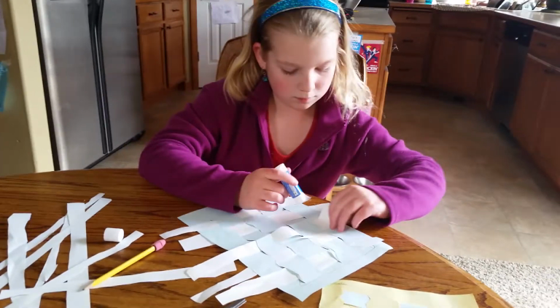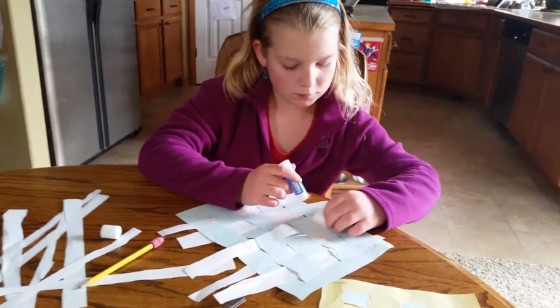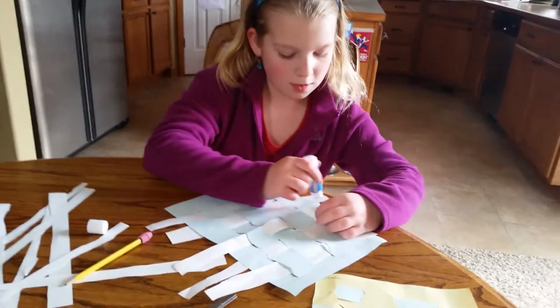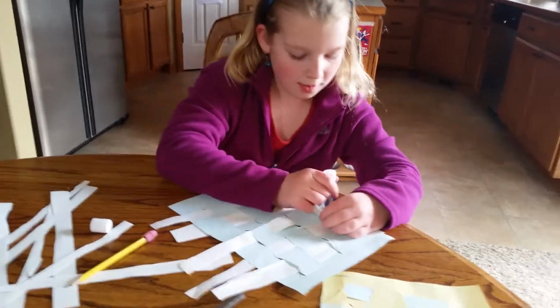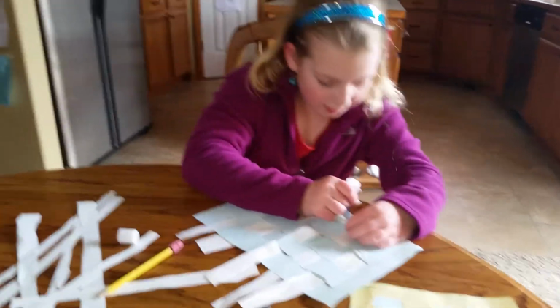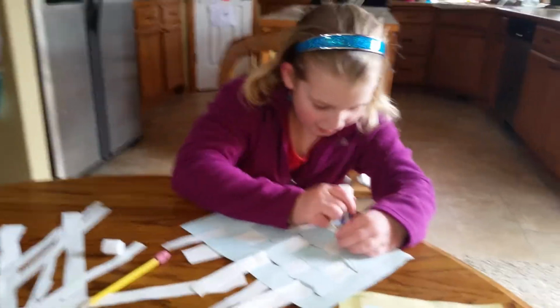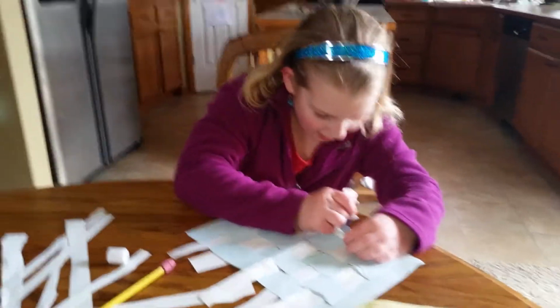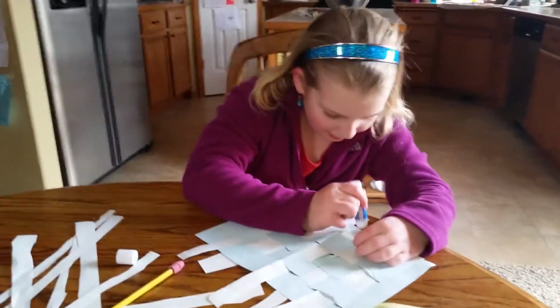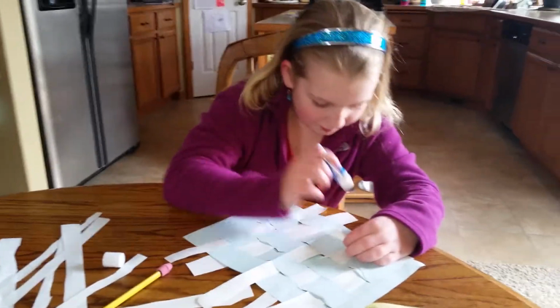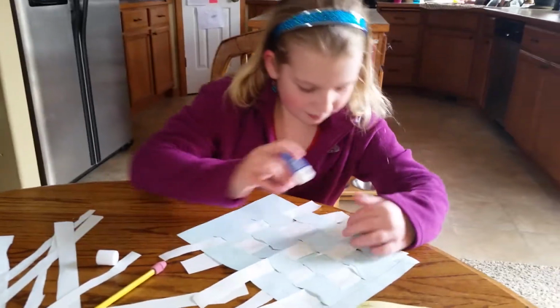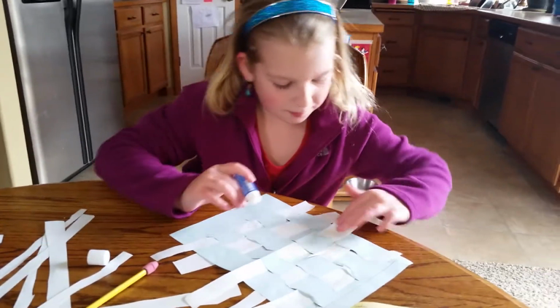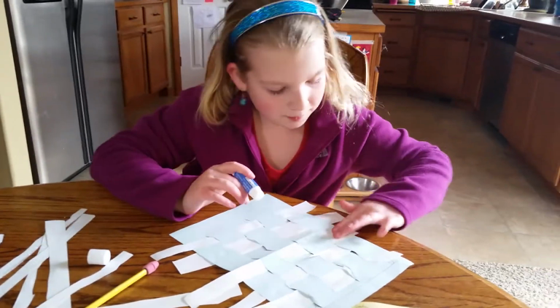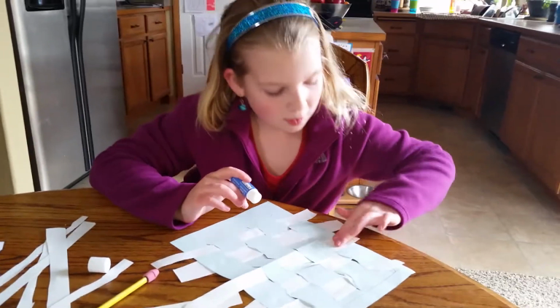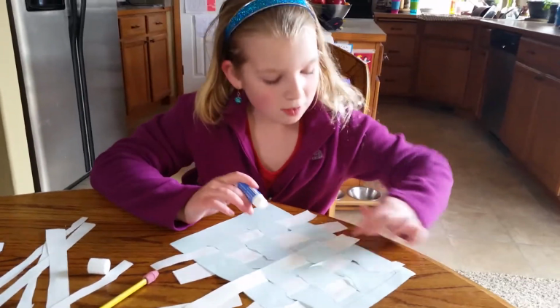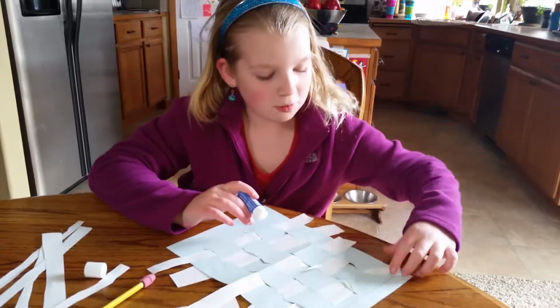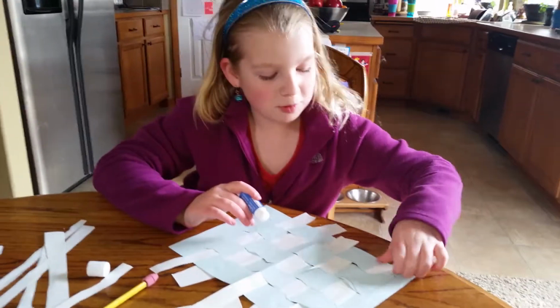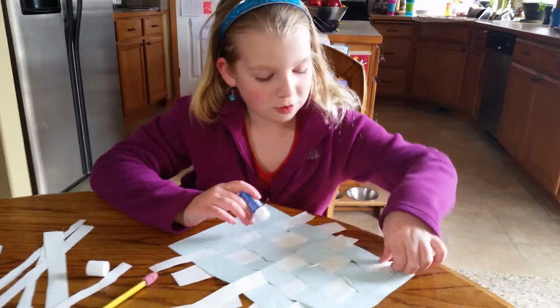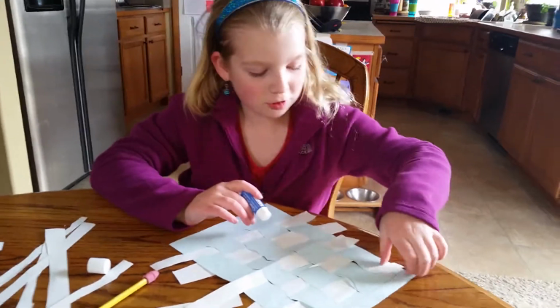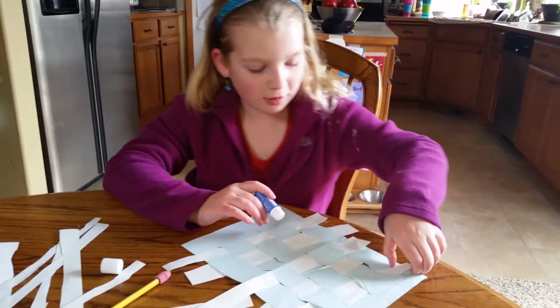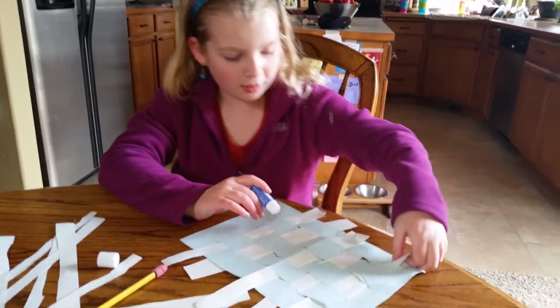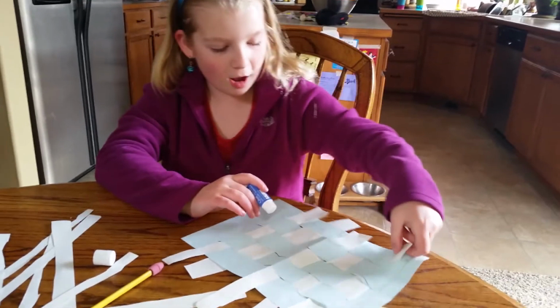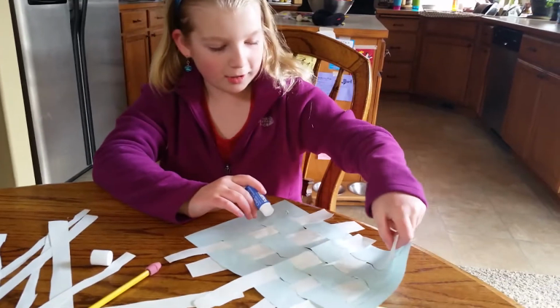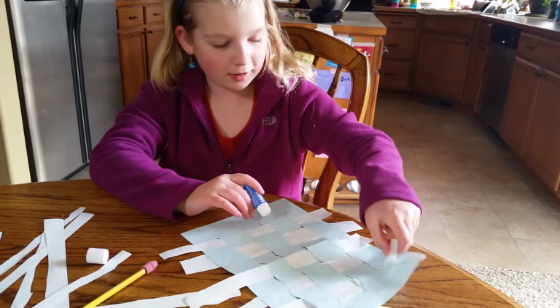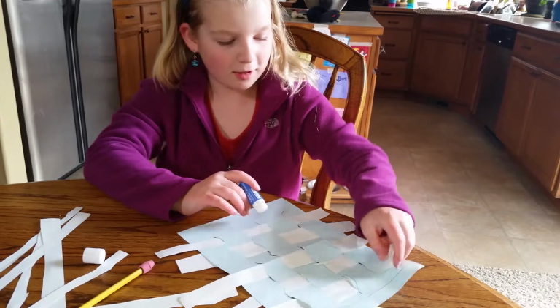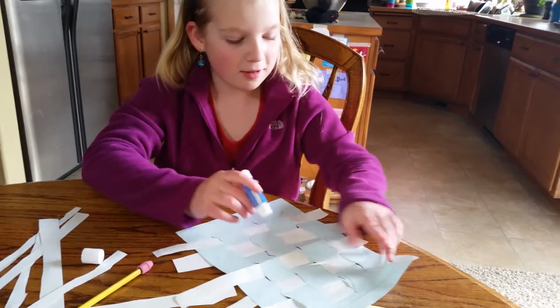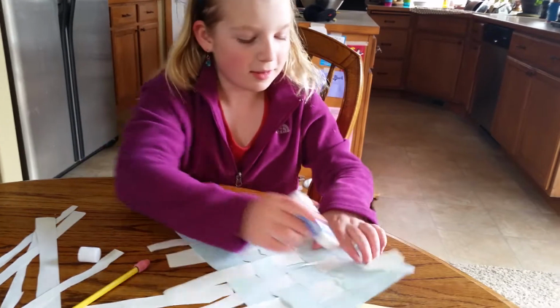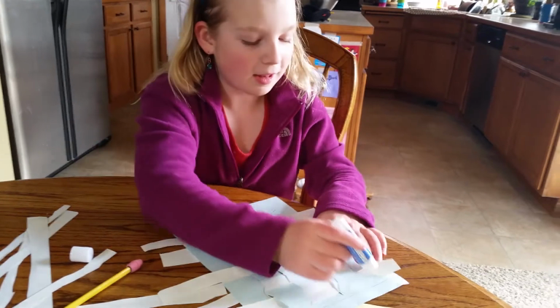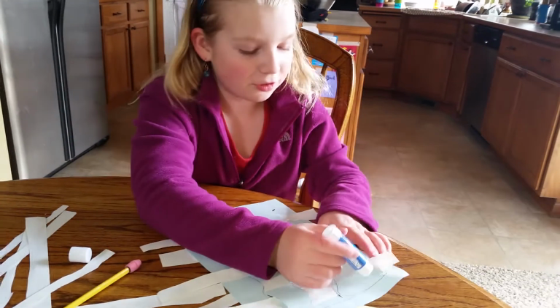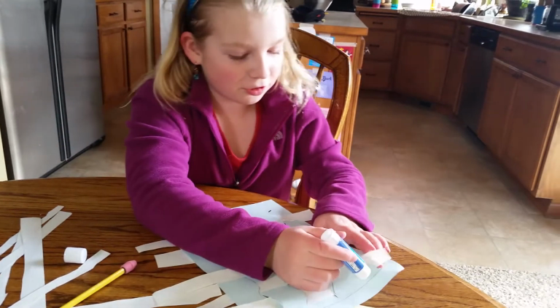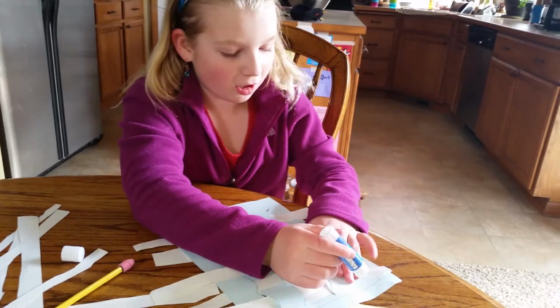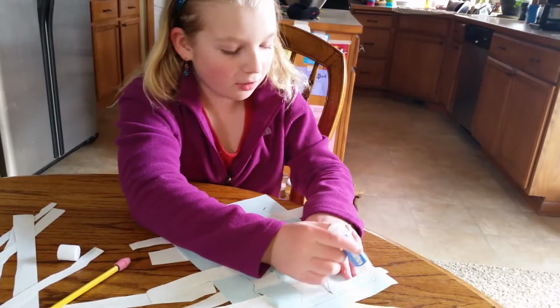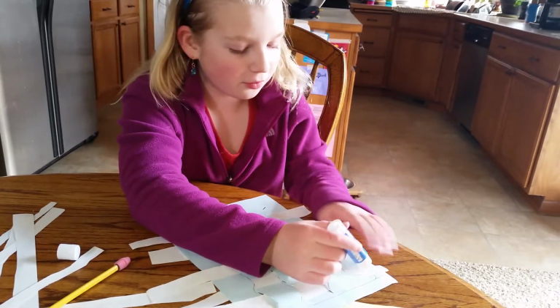And then you would start cutting the edges off.